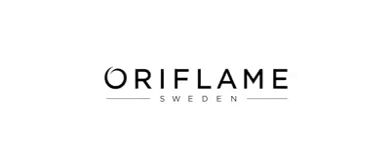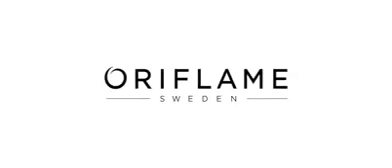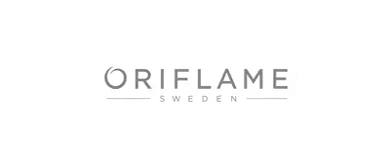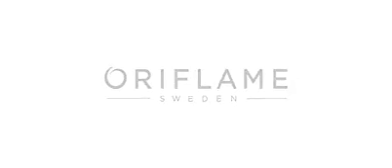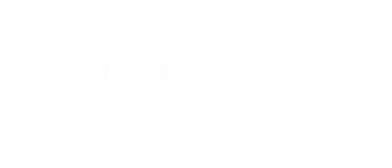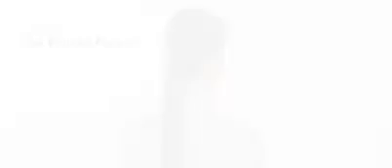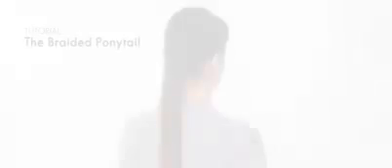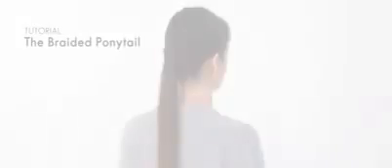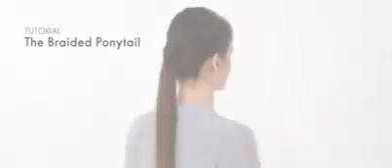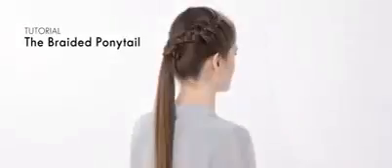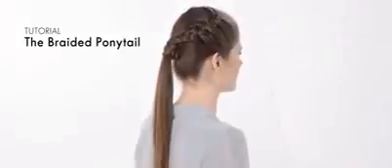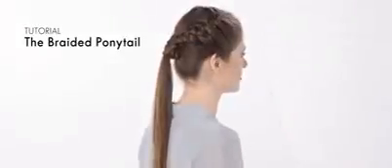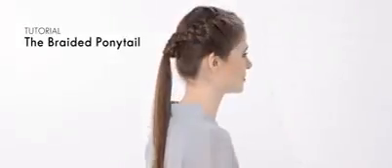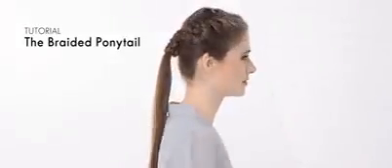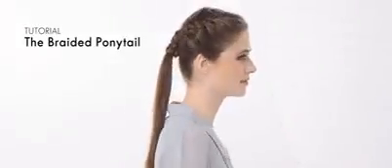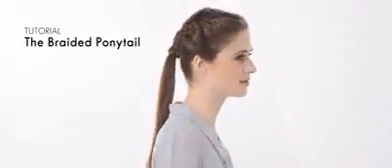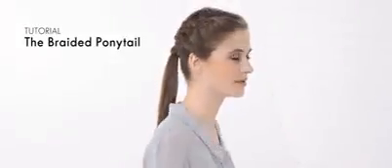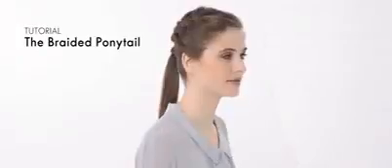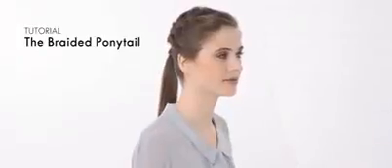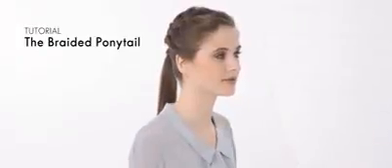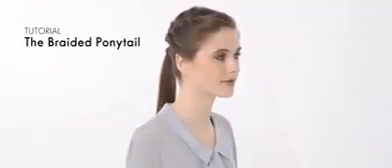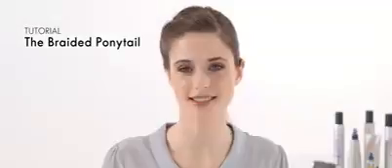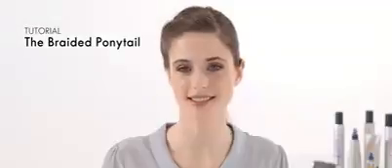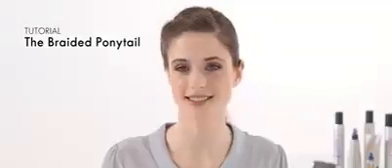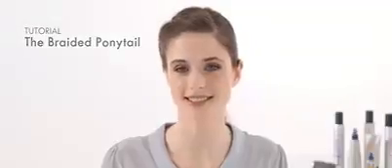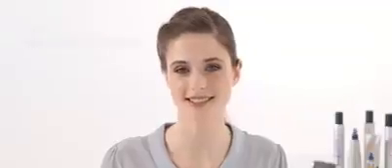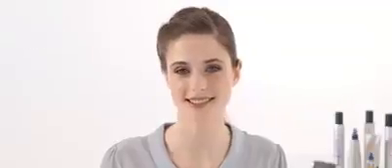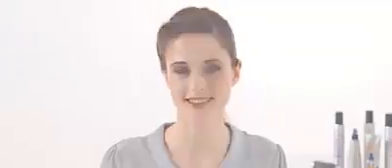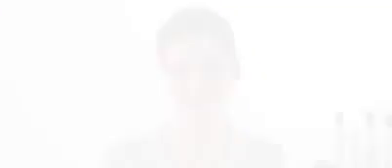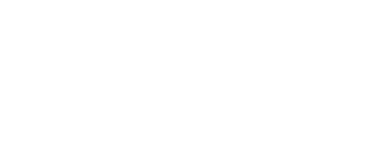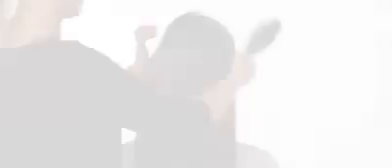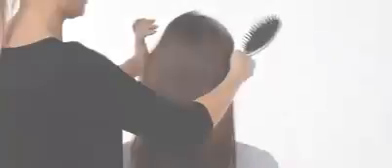In this video you'll learn how to create a side swept French plait, a romantic take on your favorite braid.